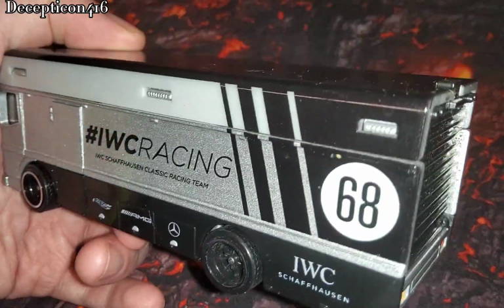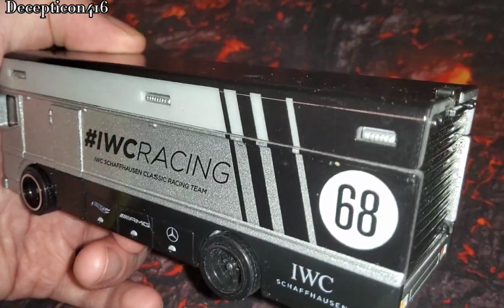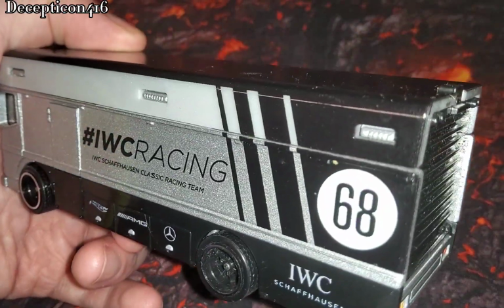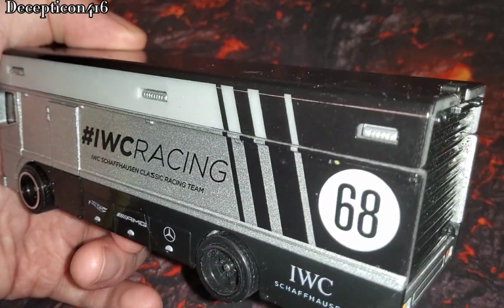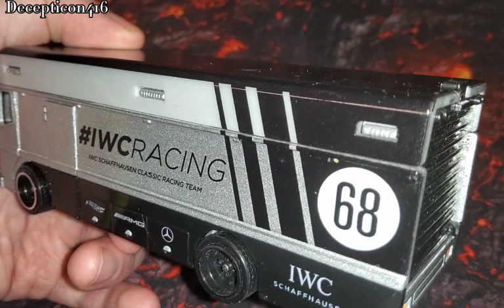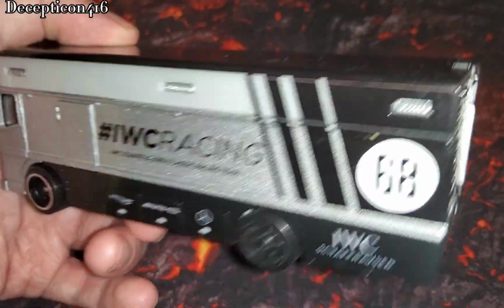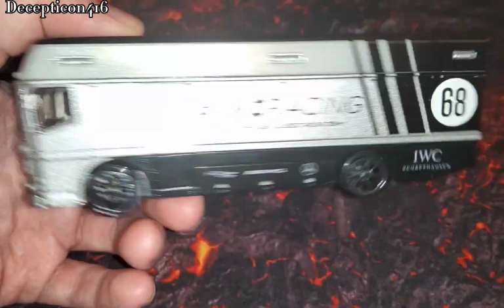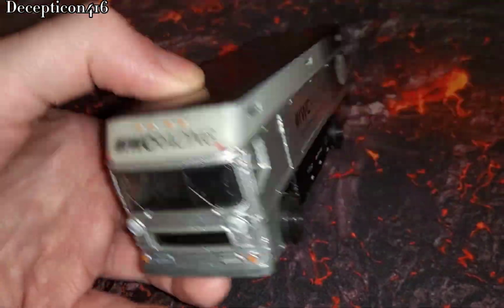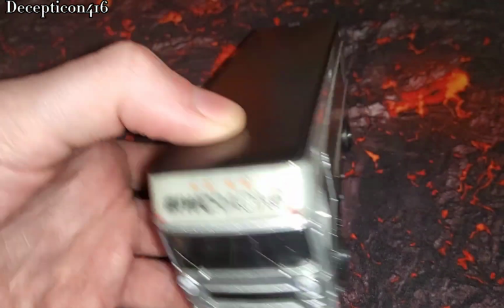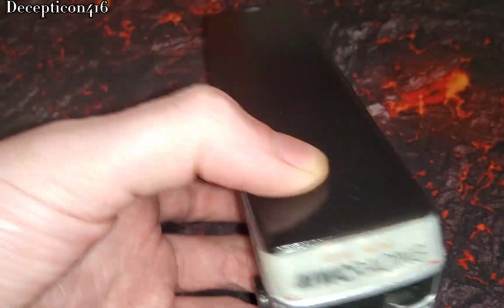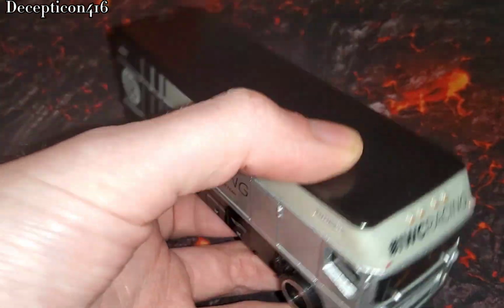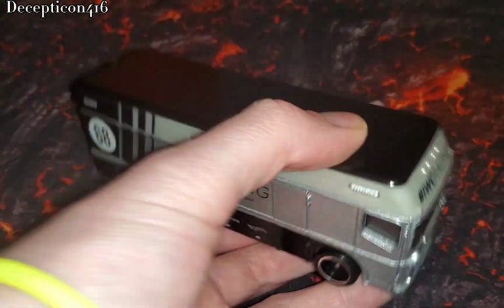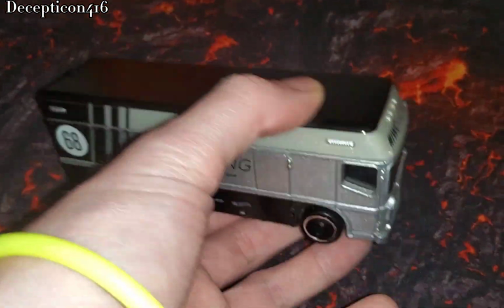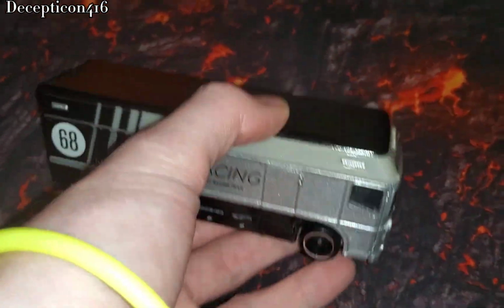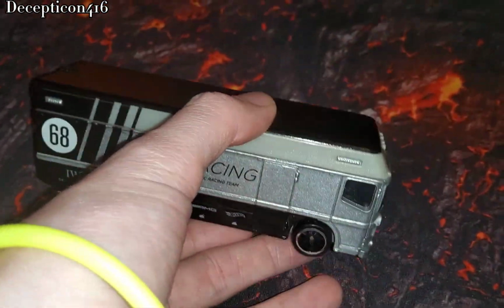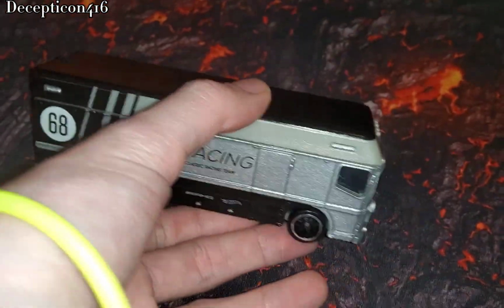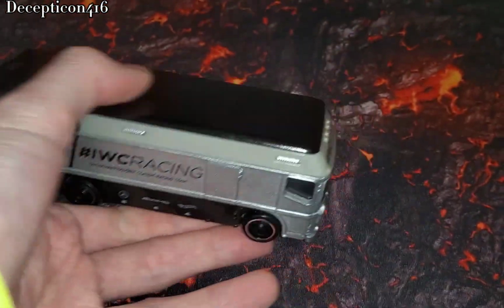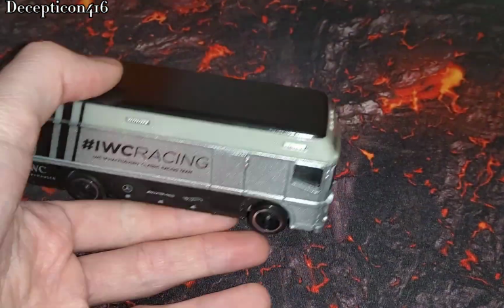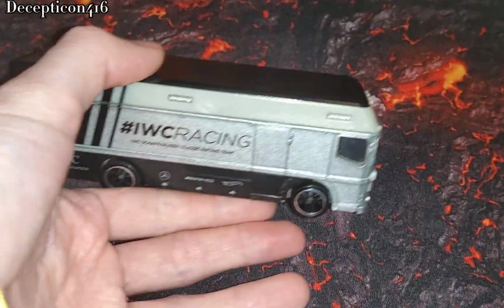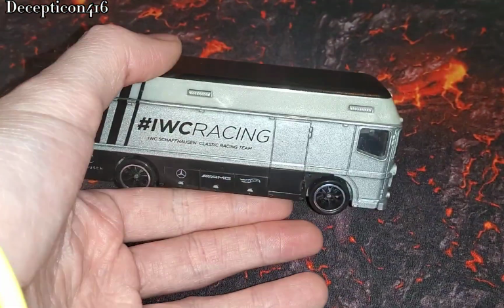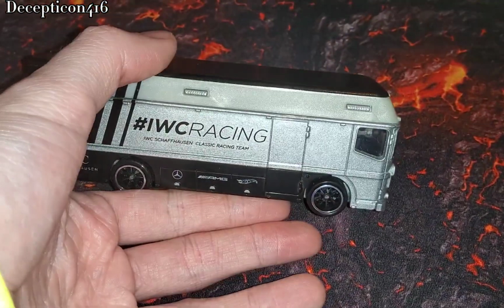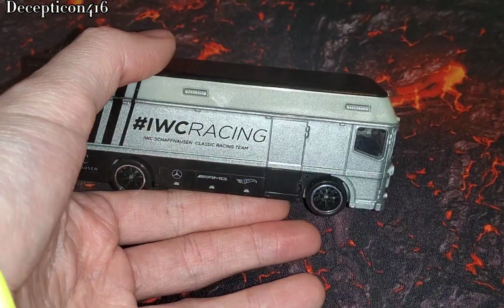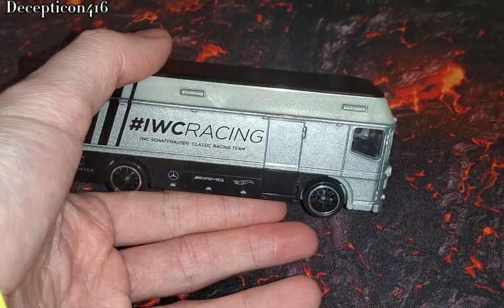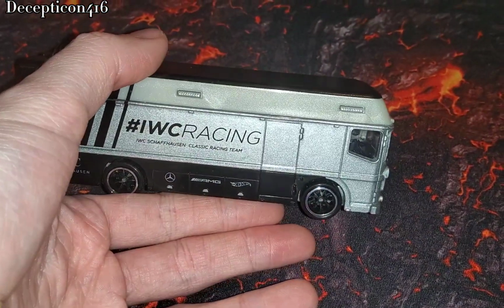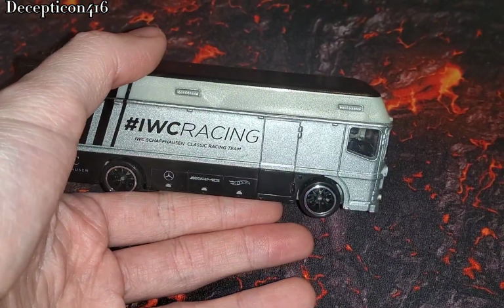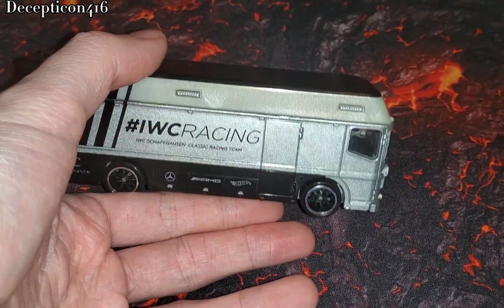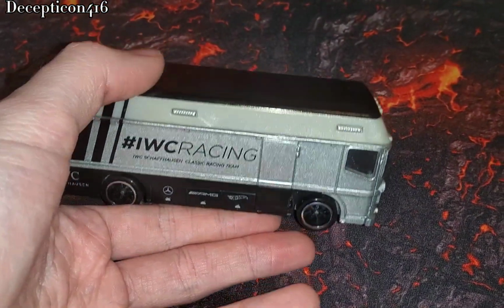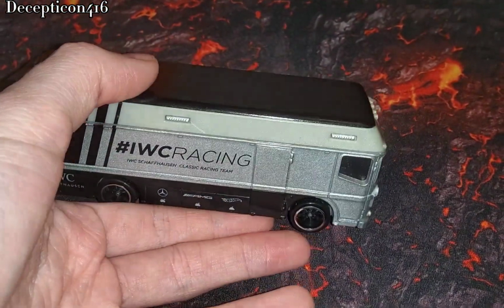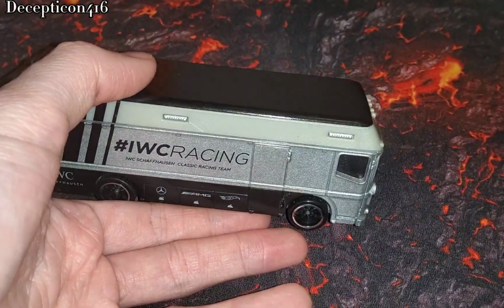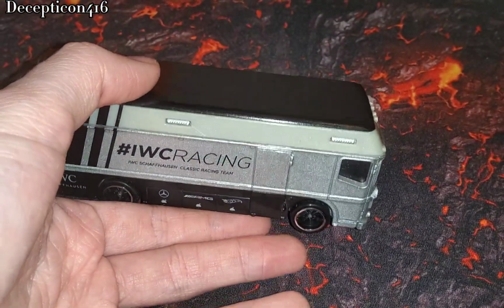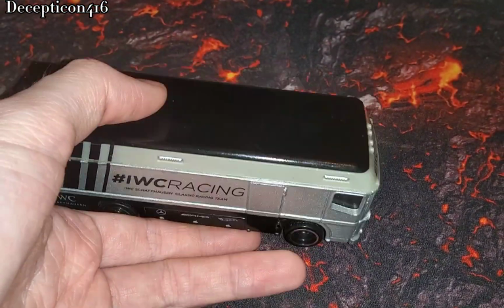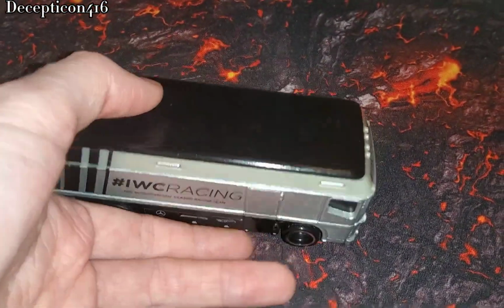If you enjoyed this video, just take a quick look at the Euro hauler and the Mercedes SL, and please subscribe for more car videos.